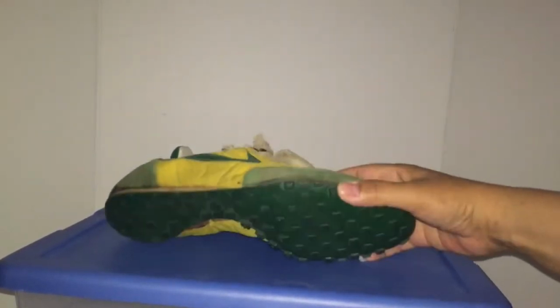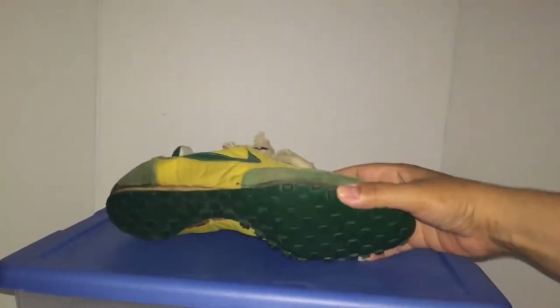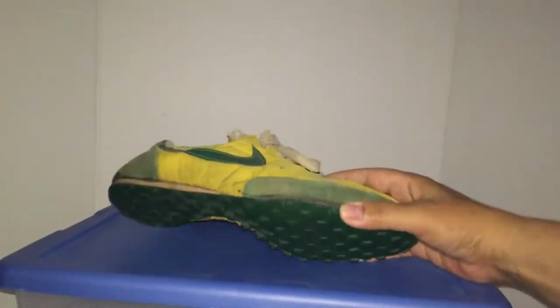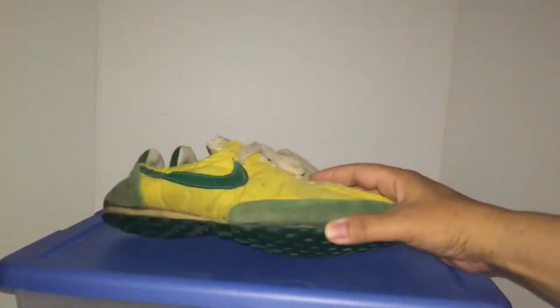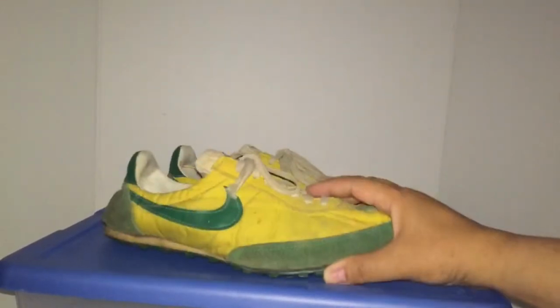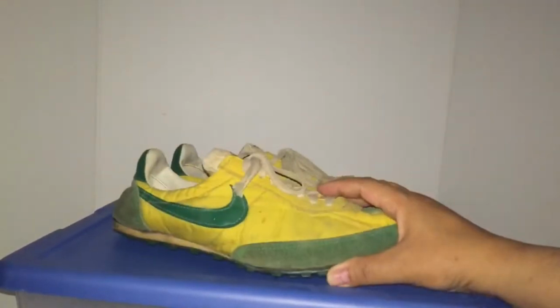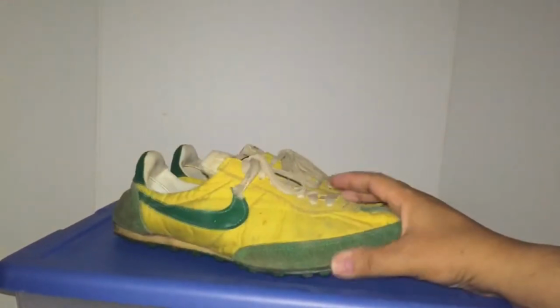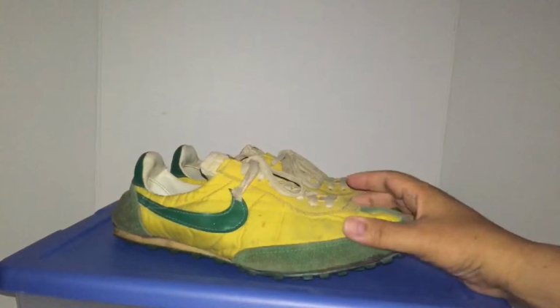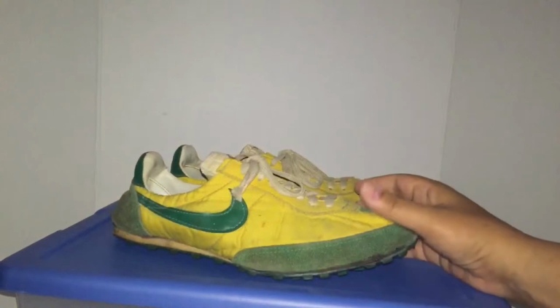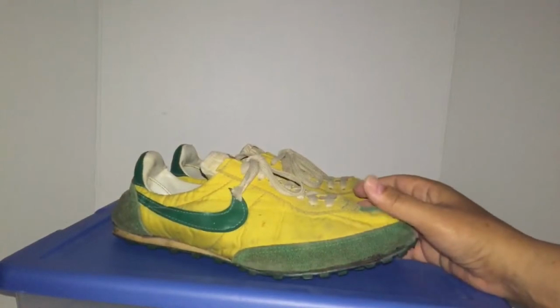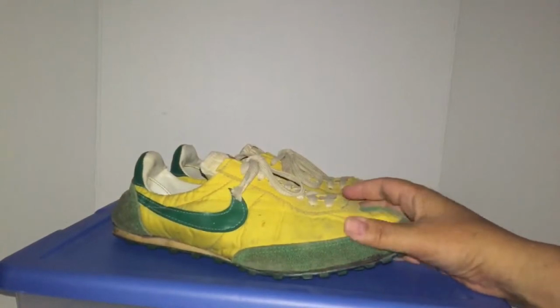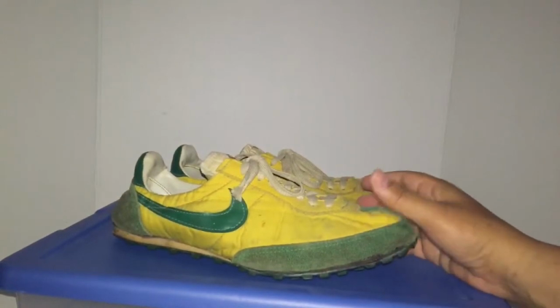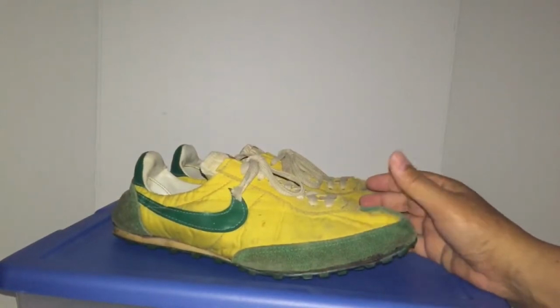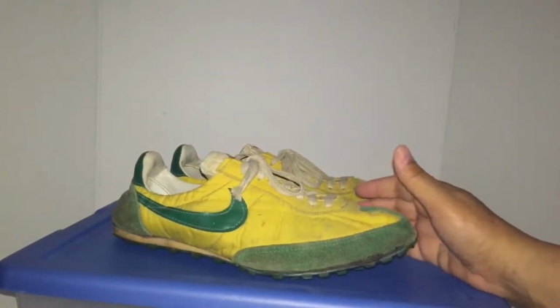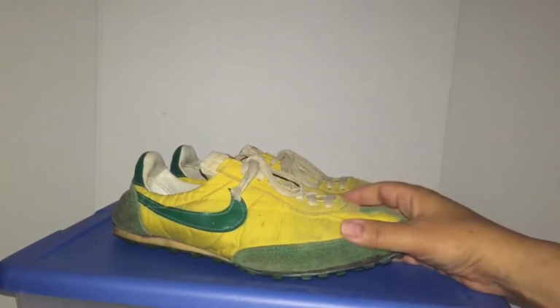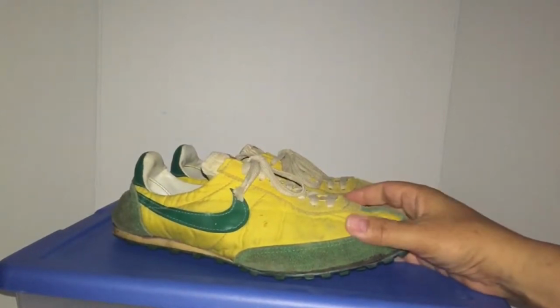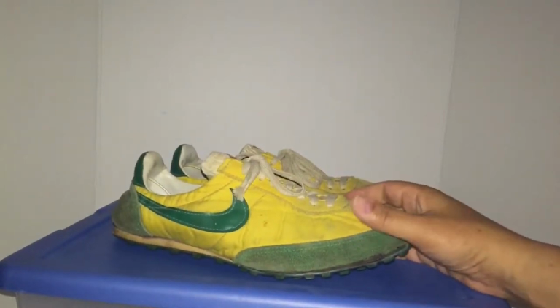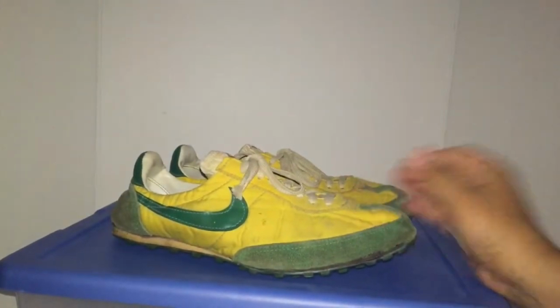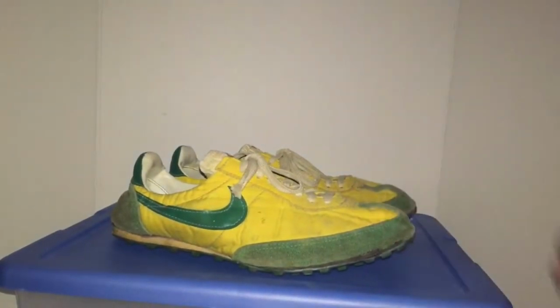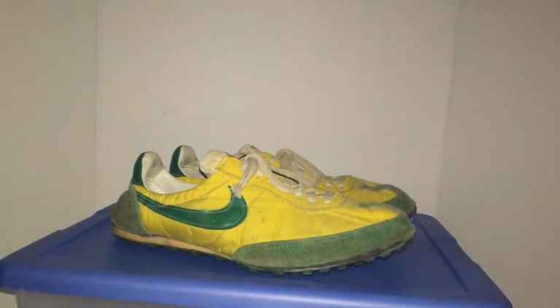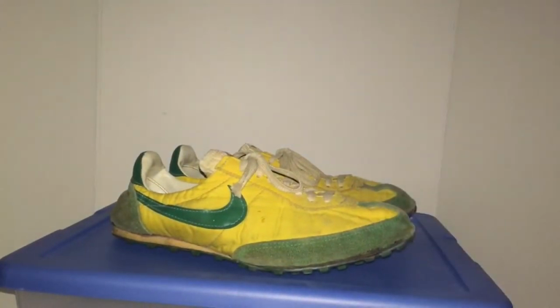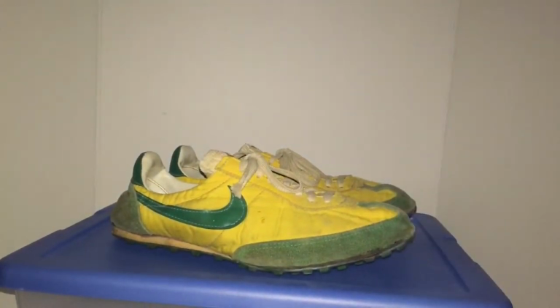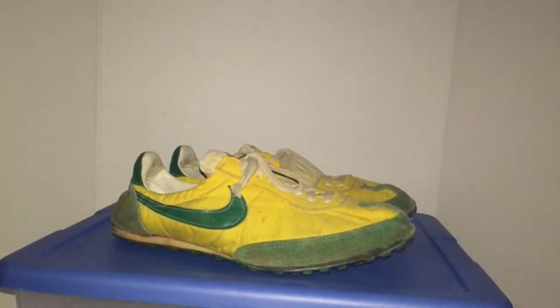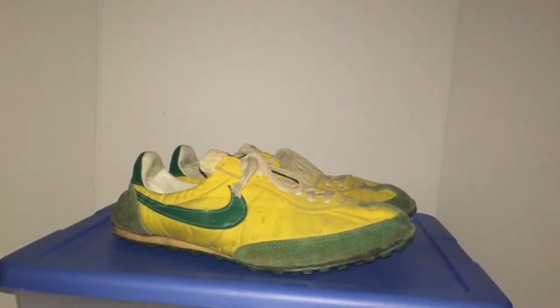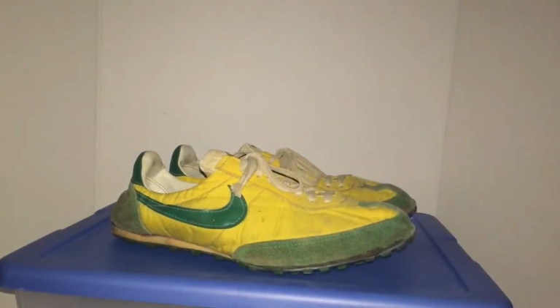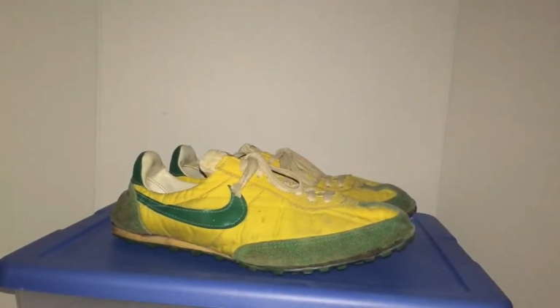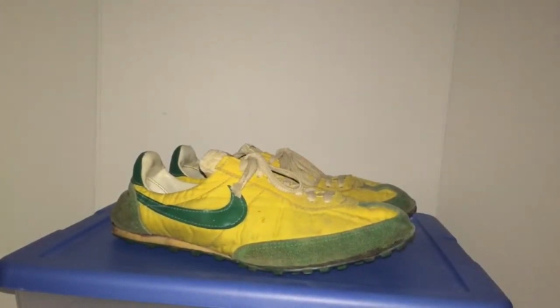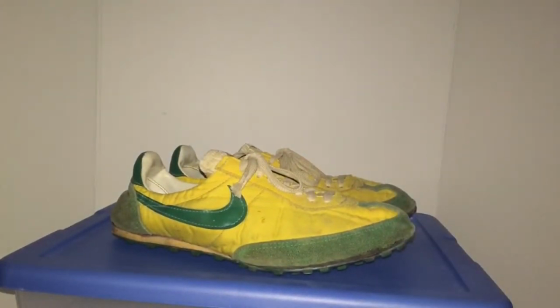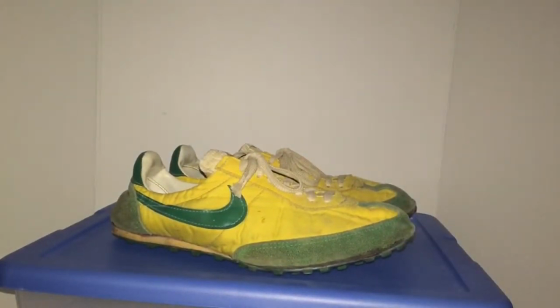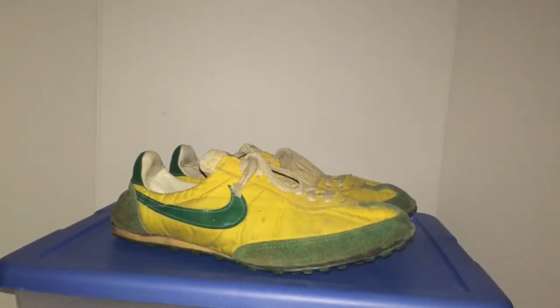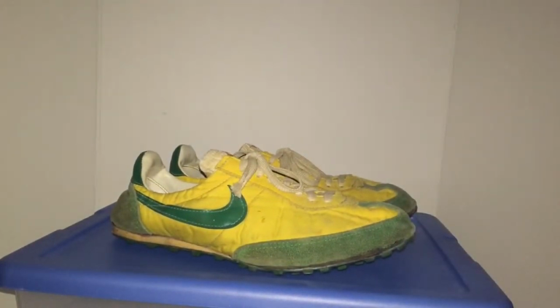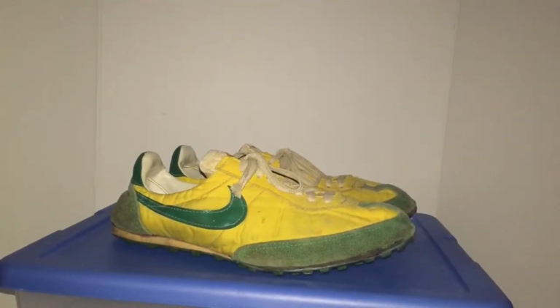But these are the original ones from 1972-73. So let's take a quick look.